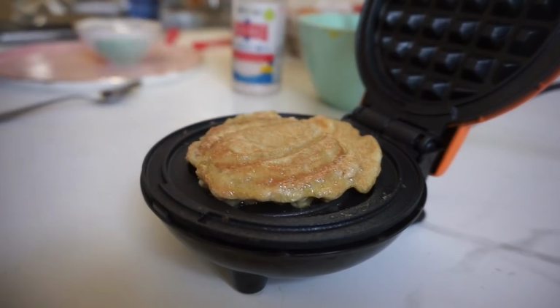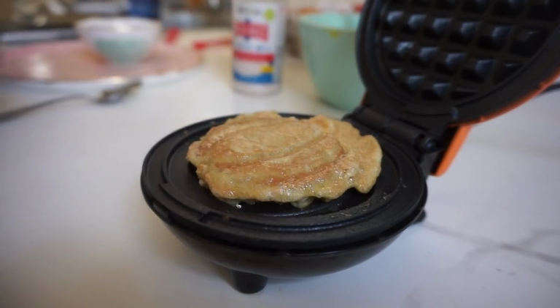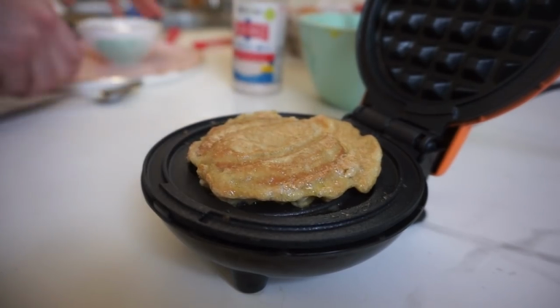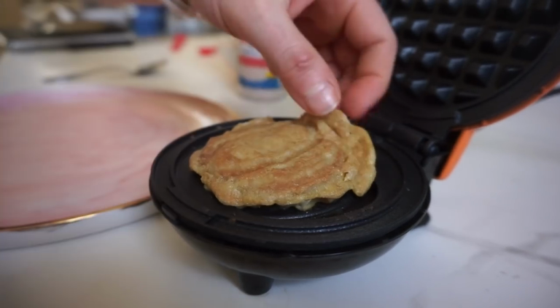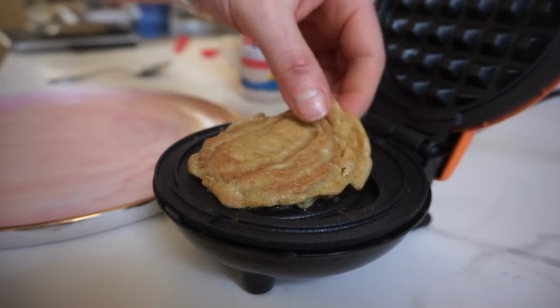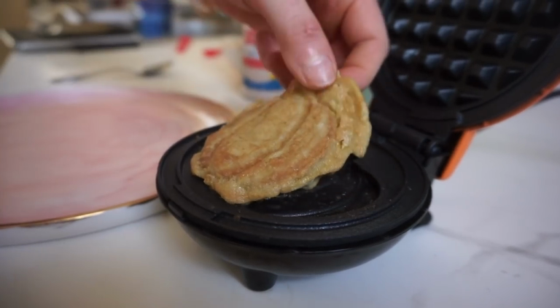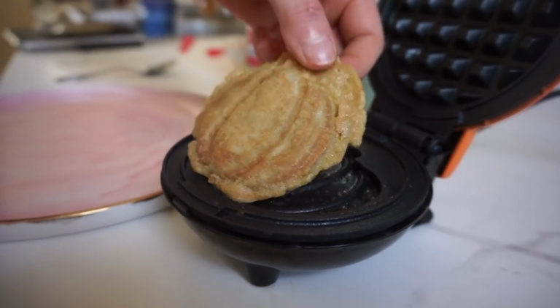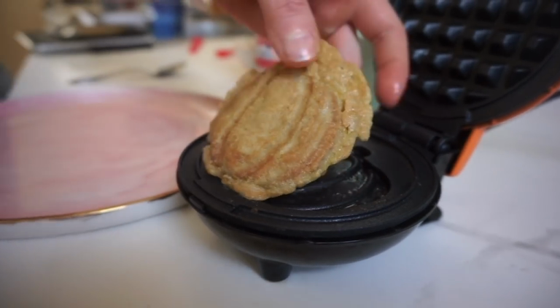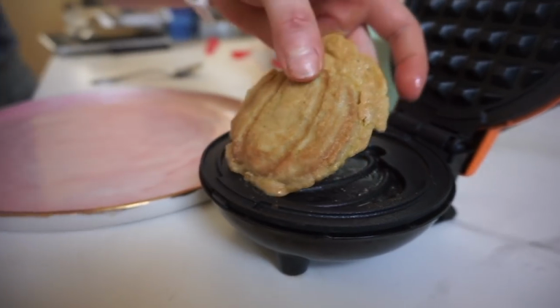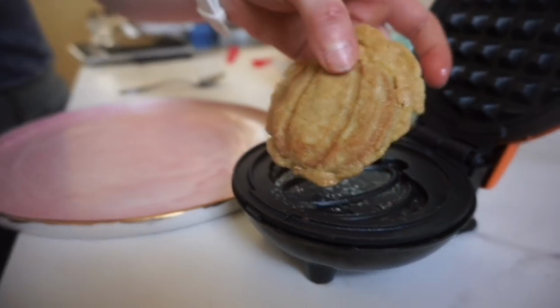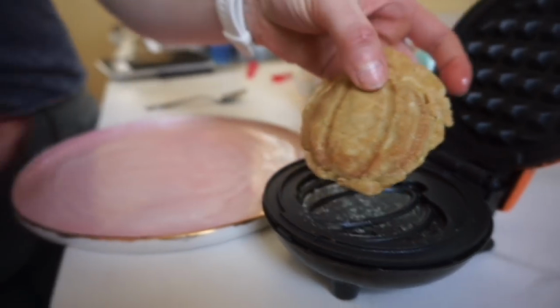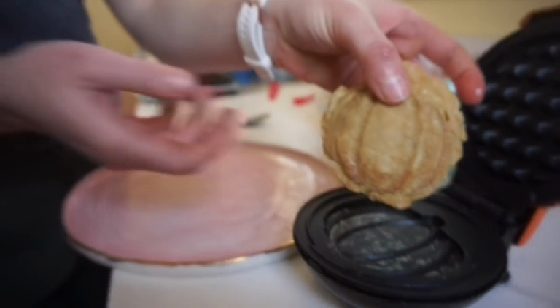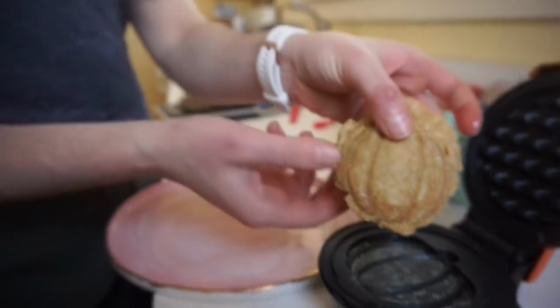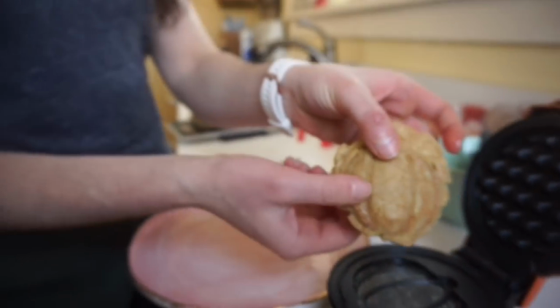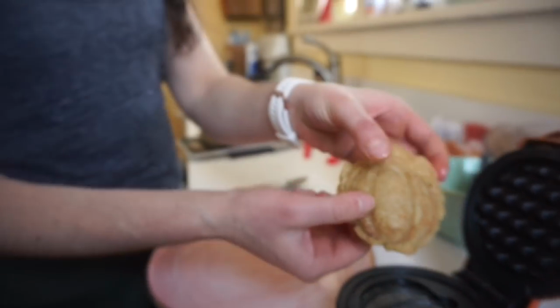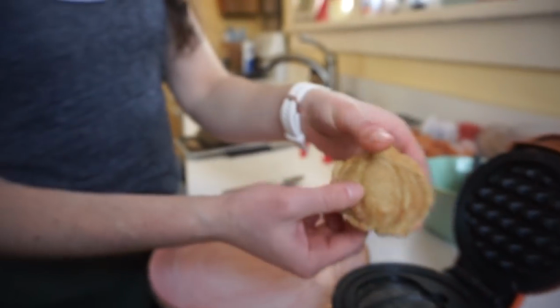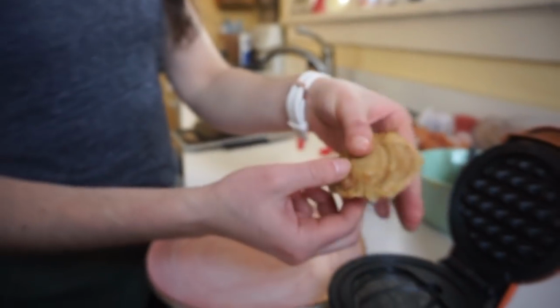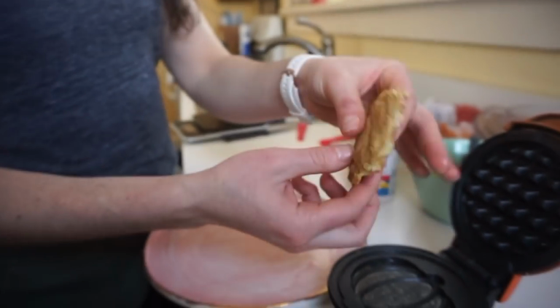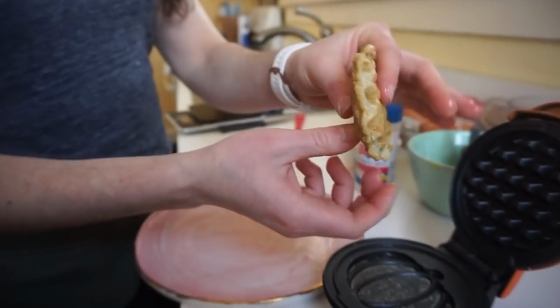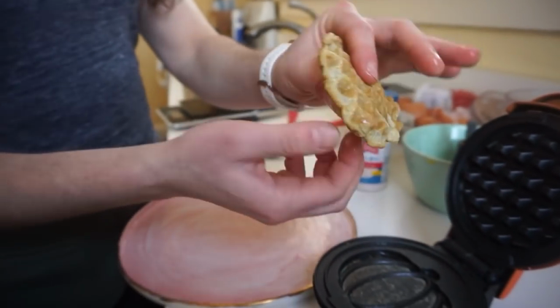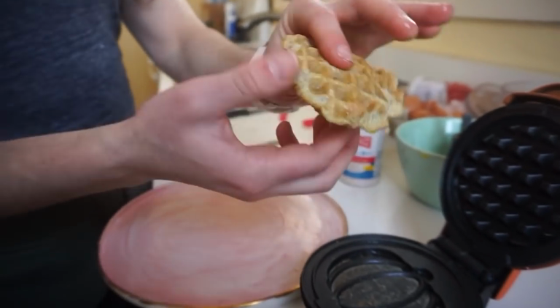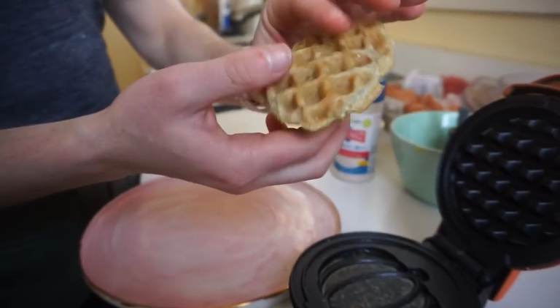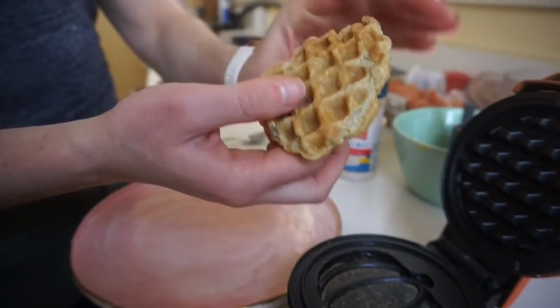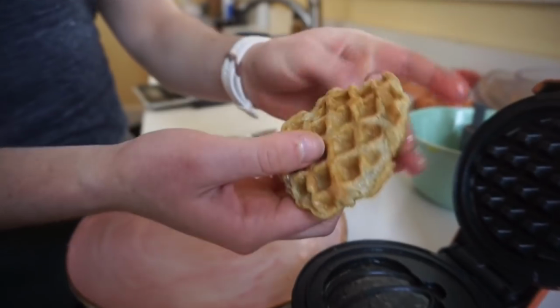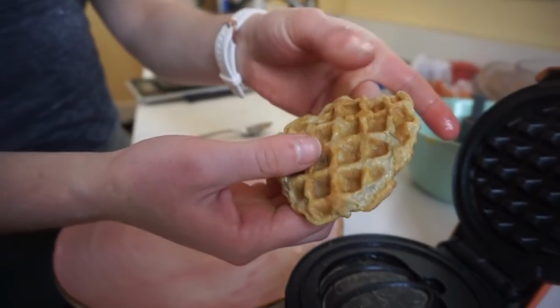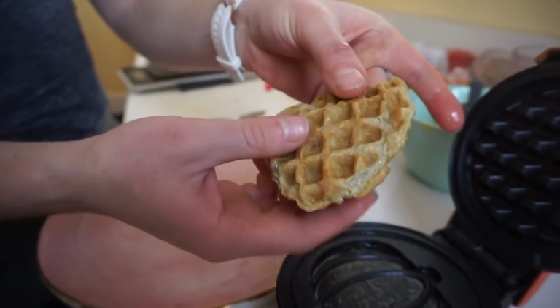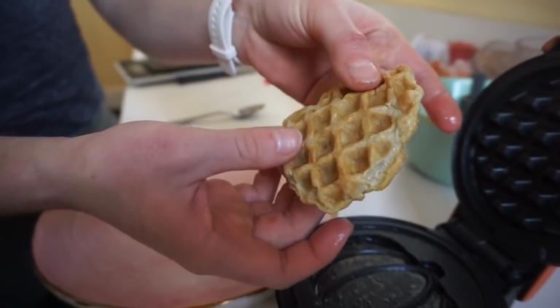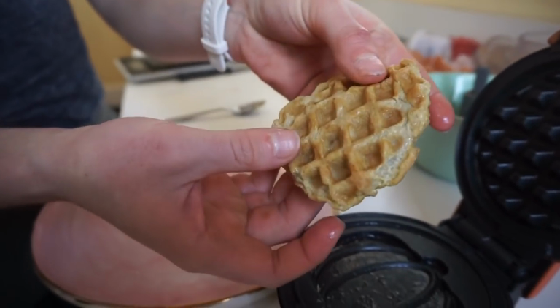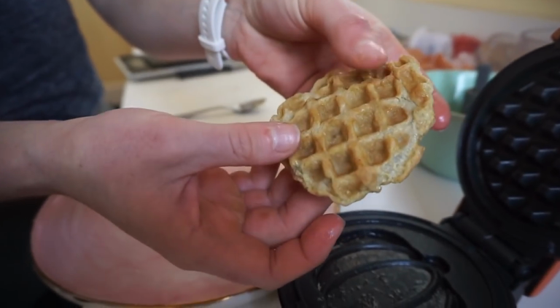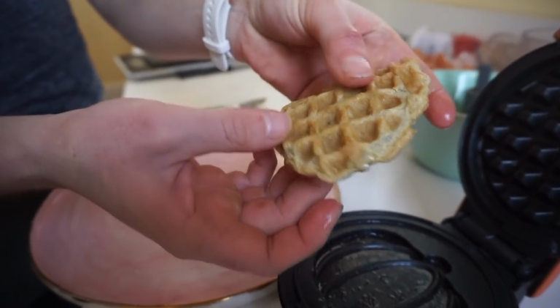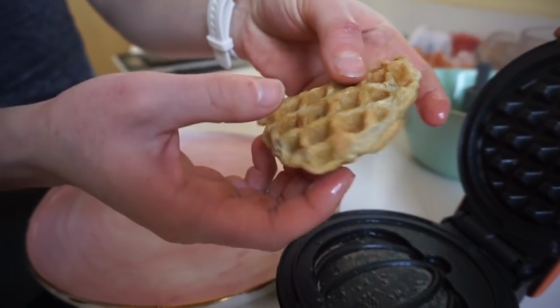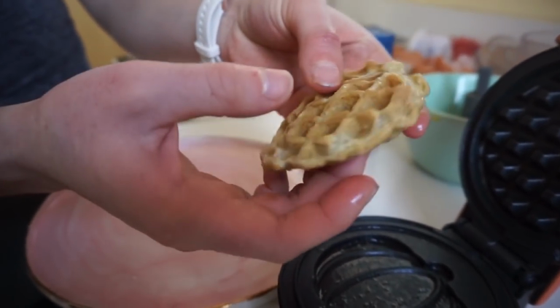Here's the little pumpkin-shaped waffle — and the other side actually looks like a real waffle! Look at that!